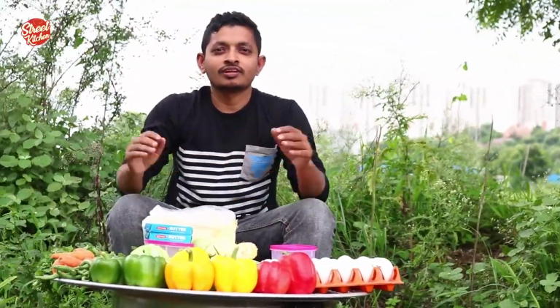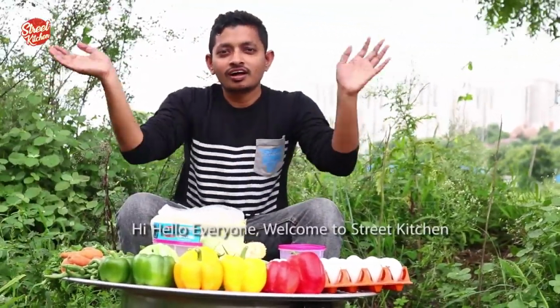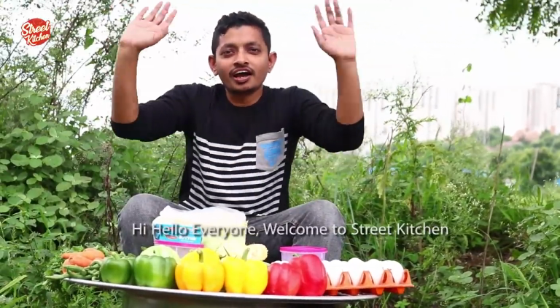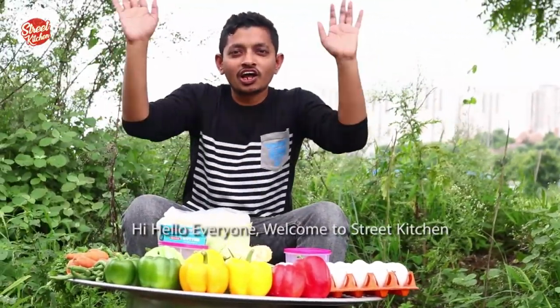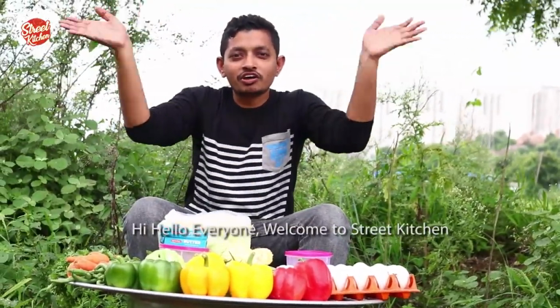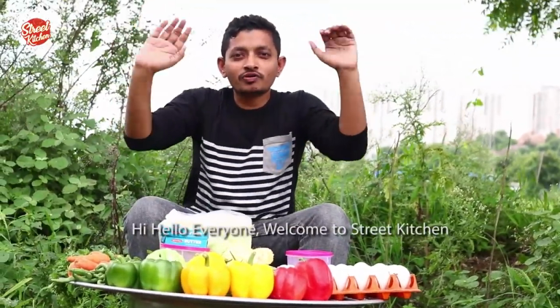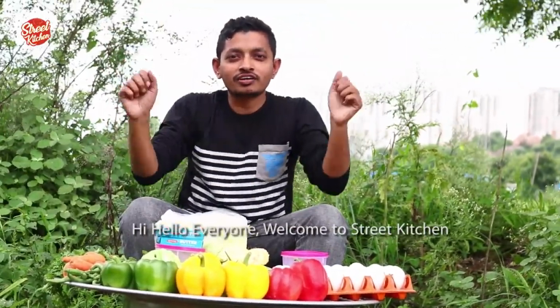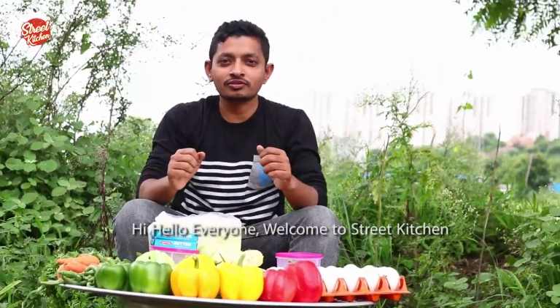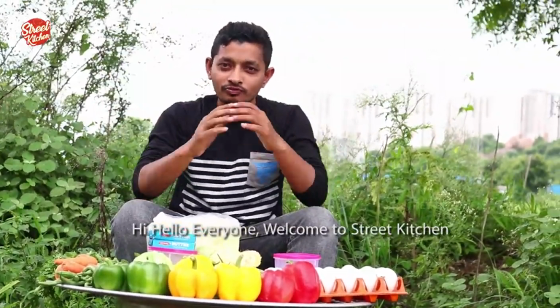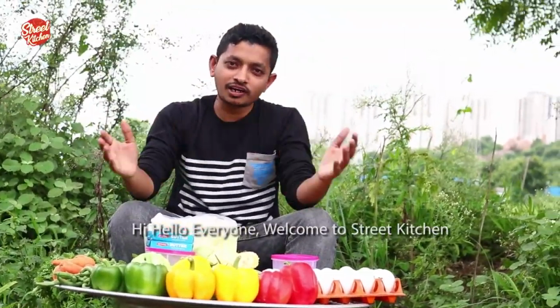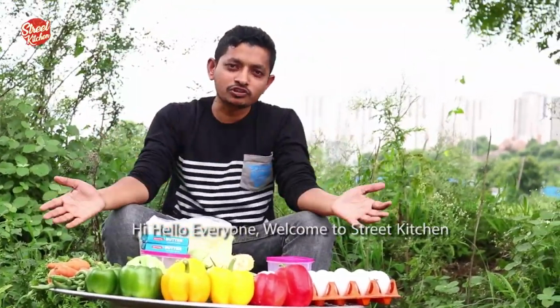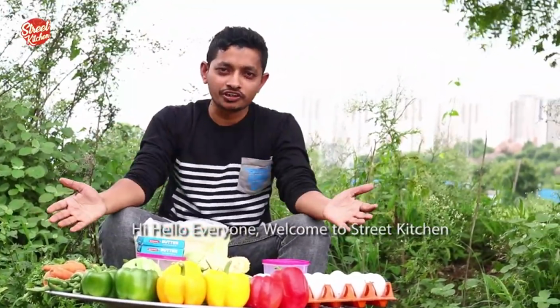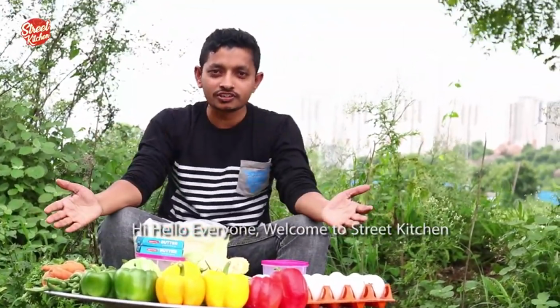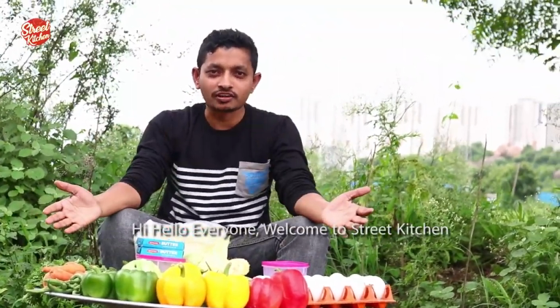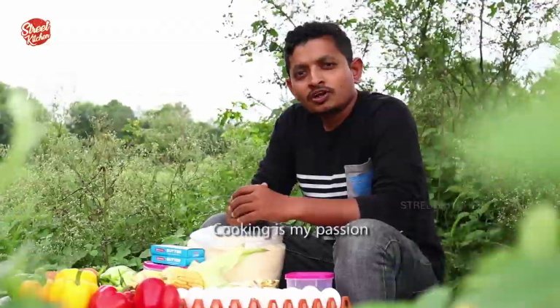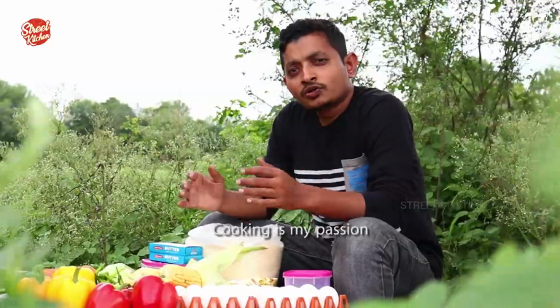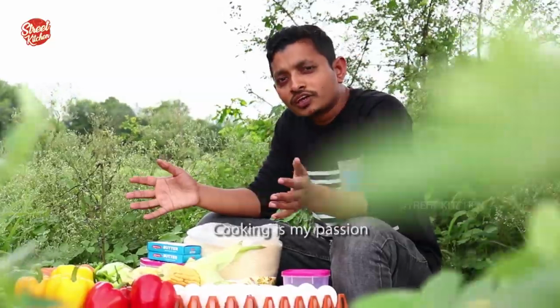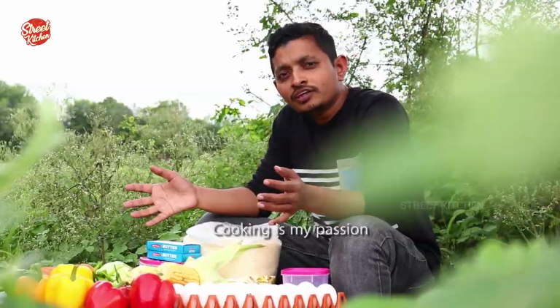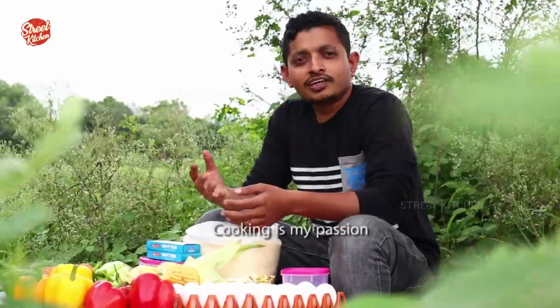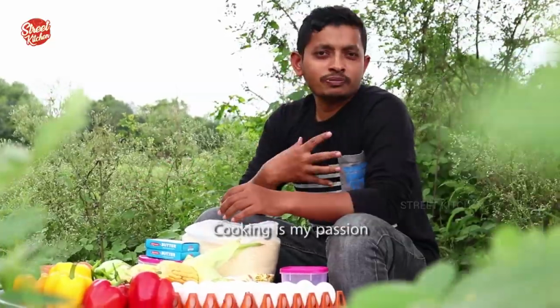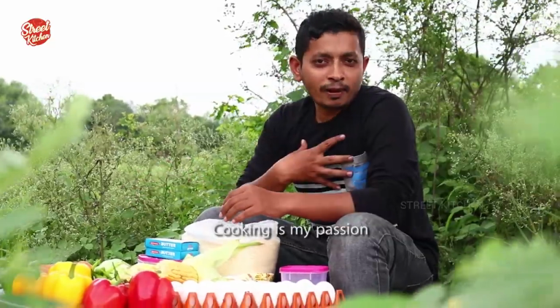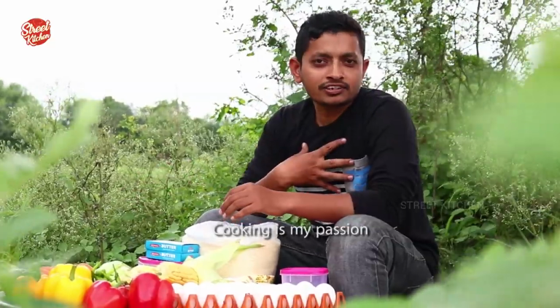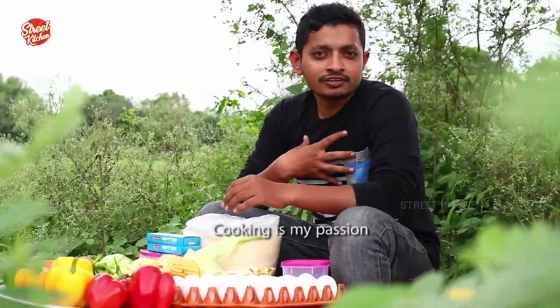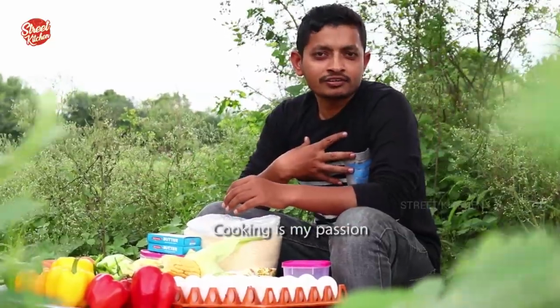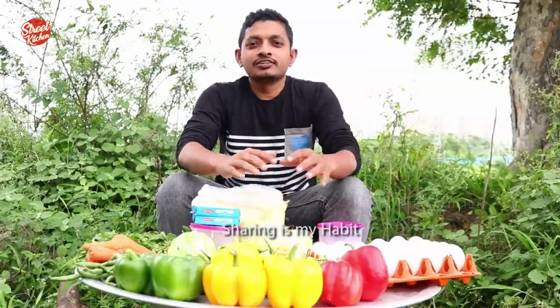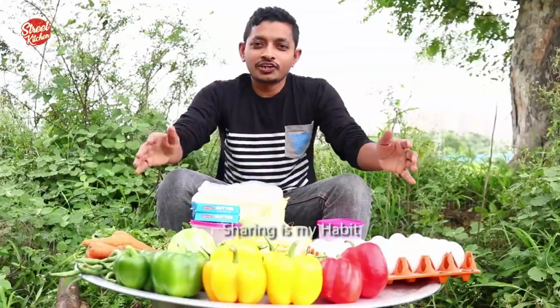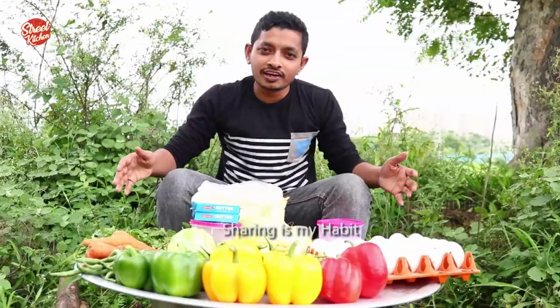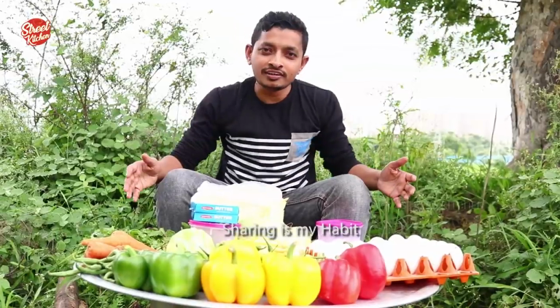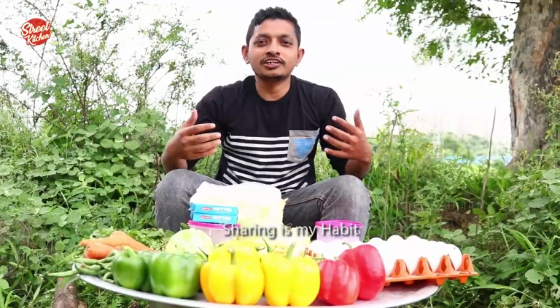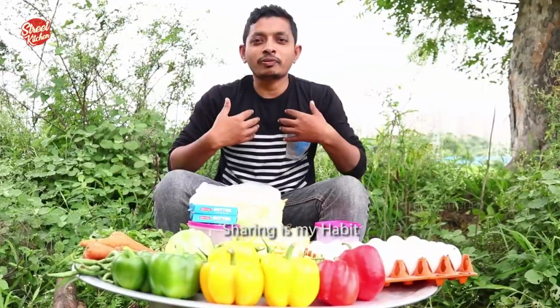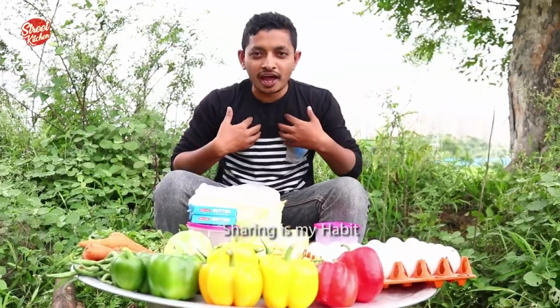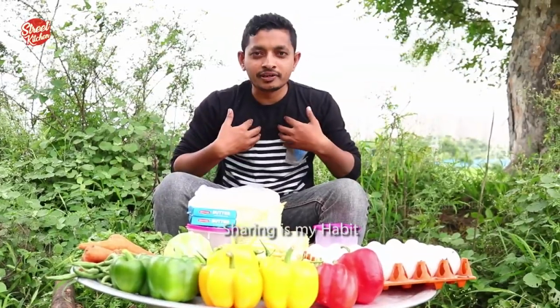Hi, hello everyone. Welcome to Street Kitchen. Cooking is my passion. Sharing is my habit.